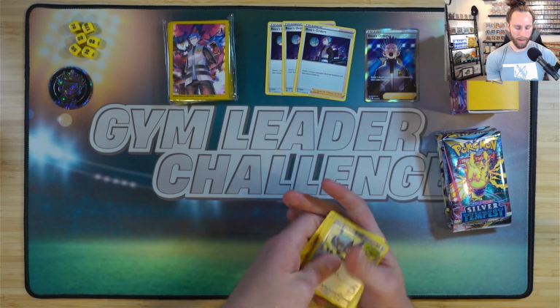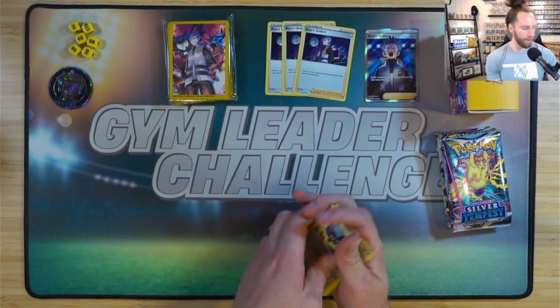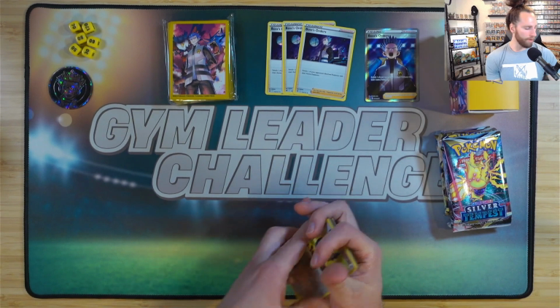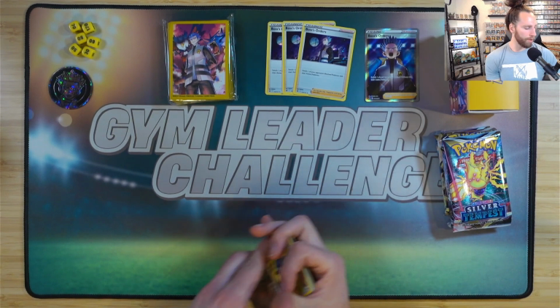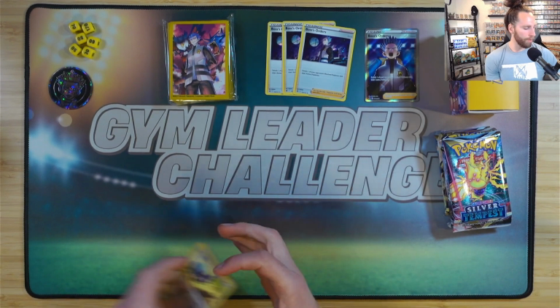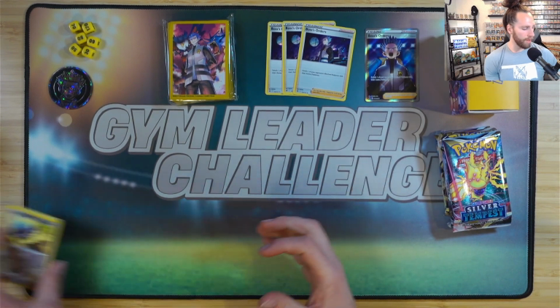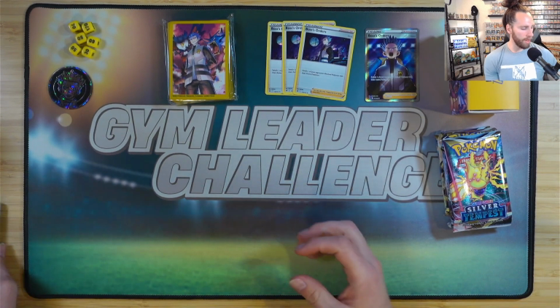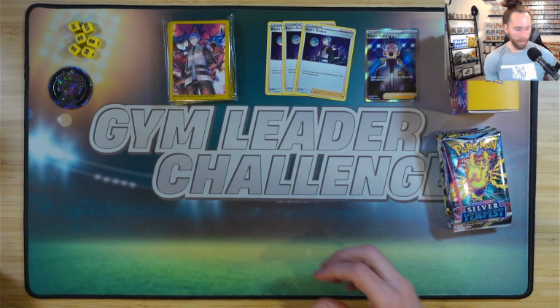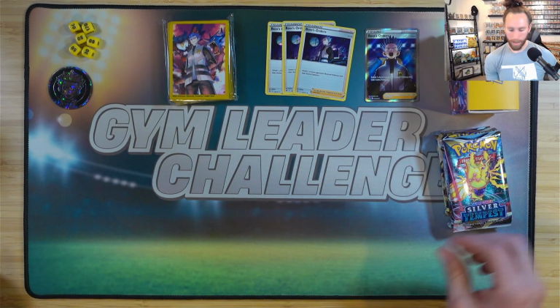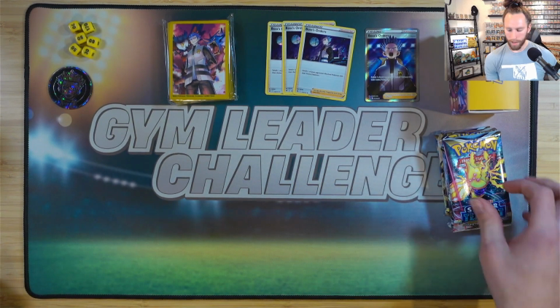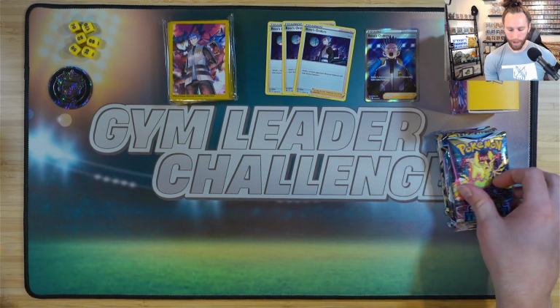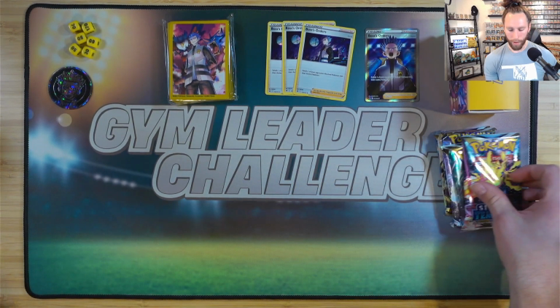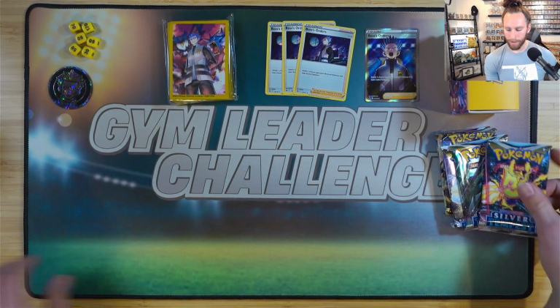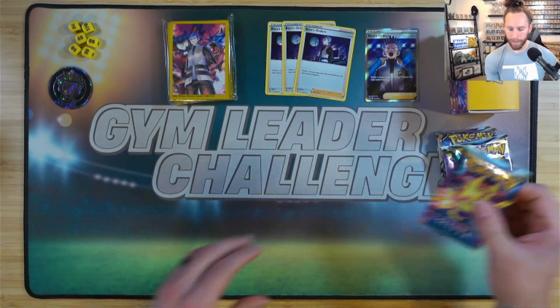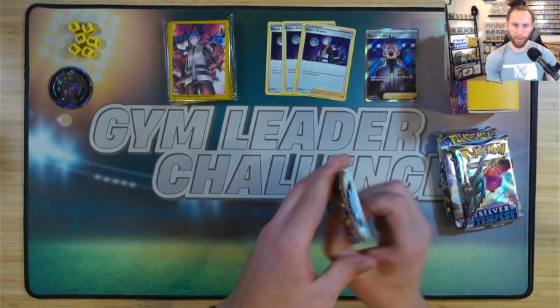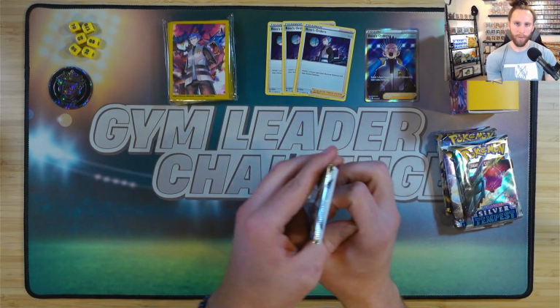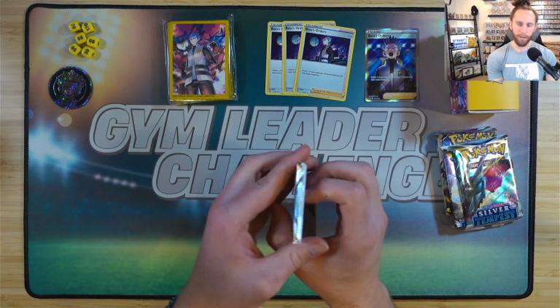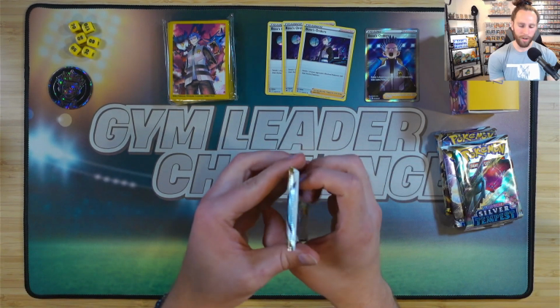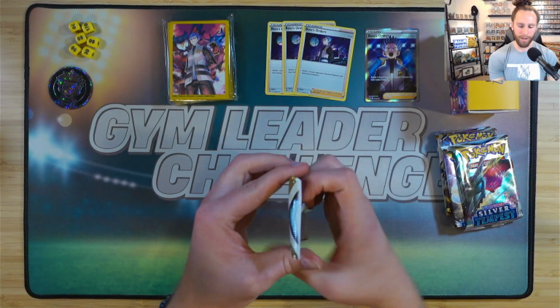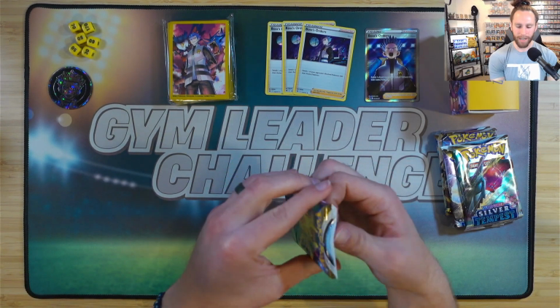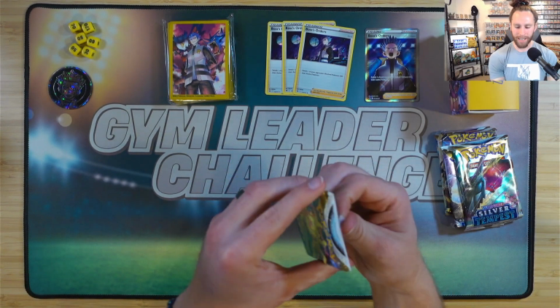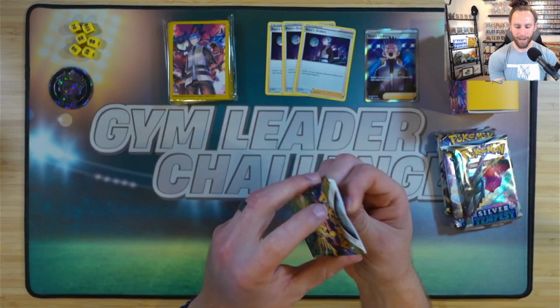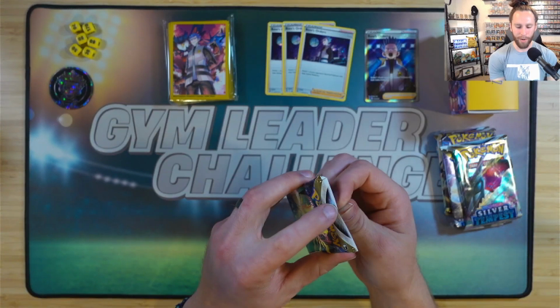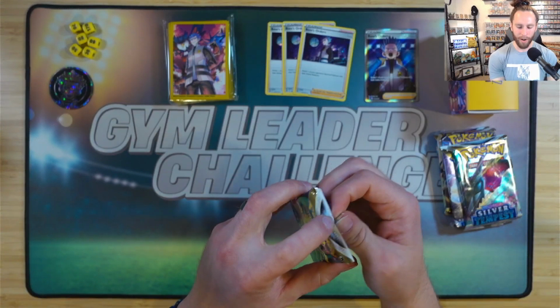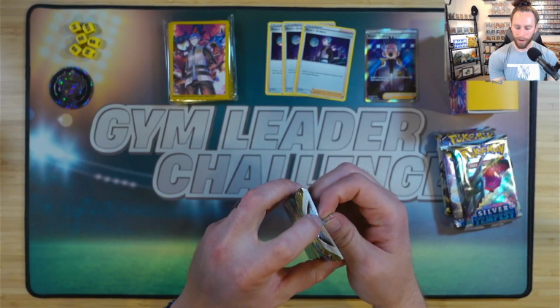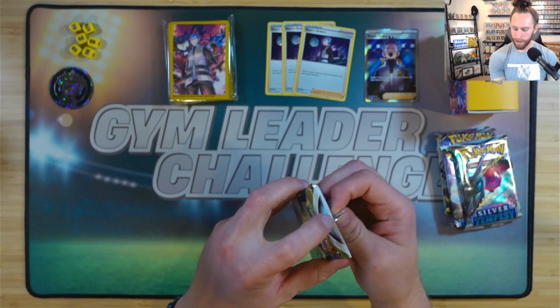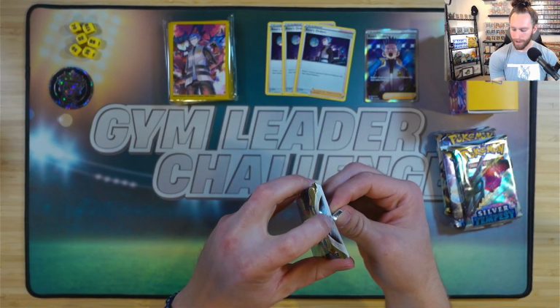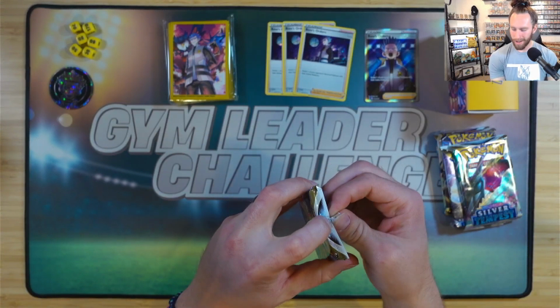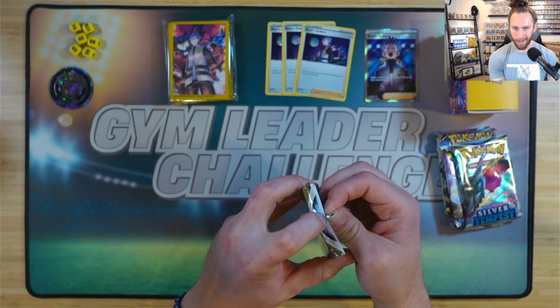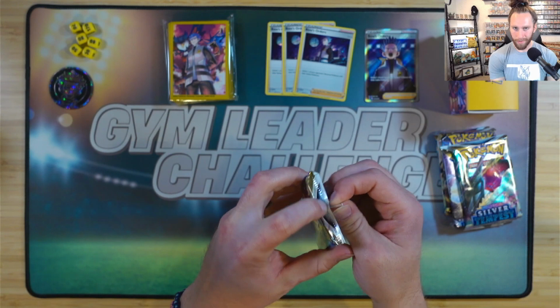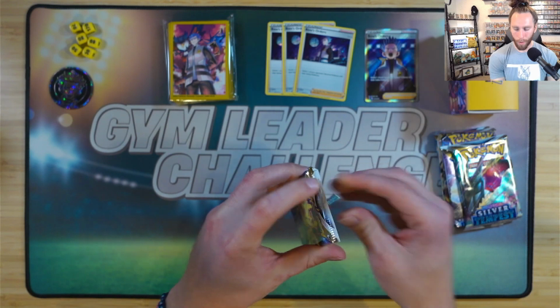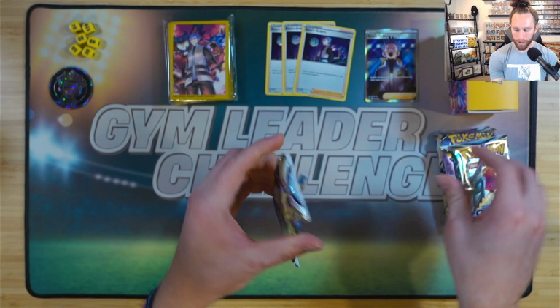We have to do the pack trick with these packs. We got water energy, low bunny — yeah I was pretty happy to find this. We got a Zera Aura with a Wild Charge. I was used to the Crown Zenith Wild Charge, so I was like, is that a new art? Of course not.